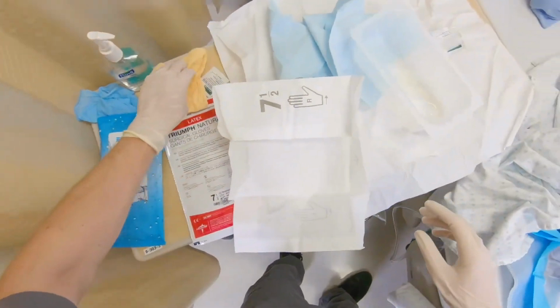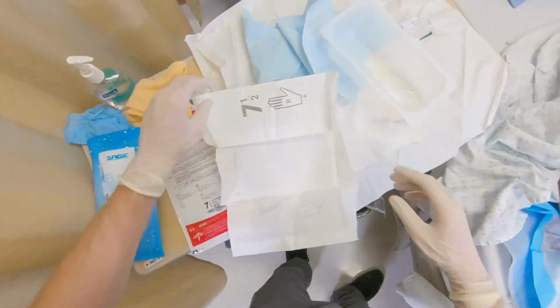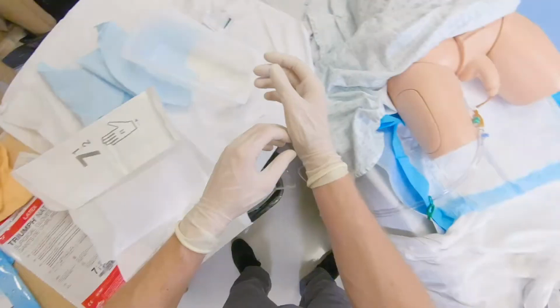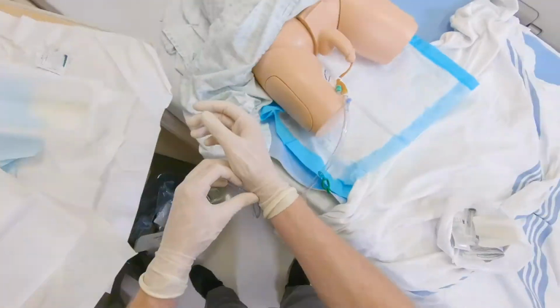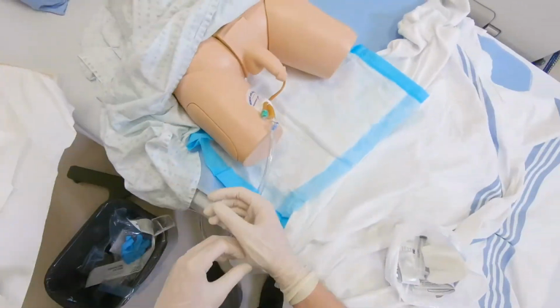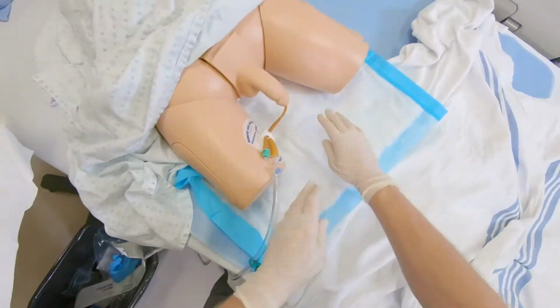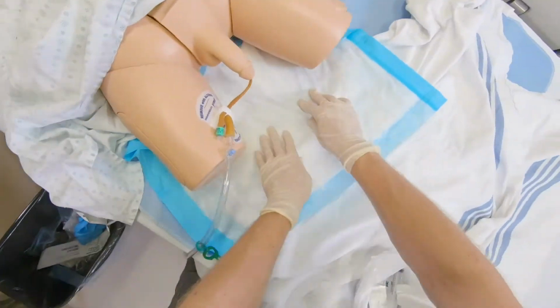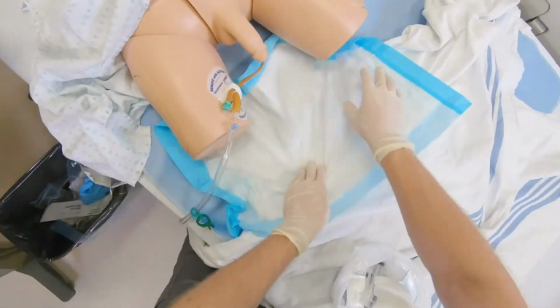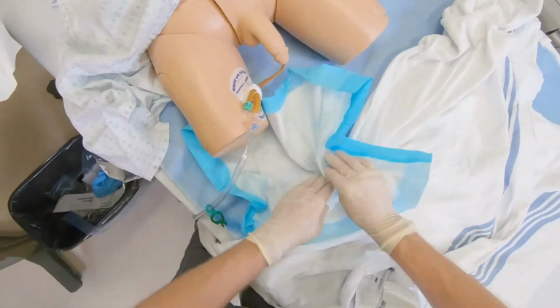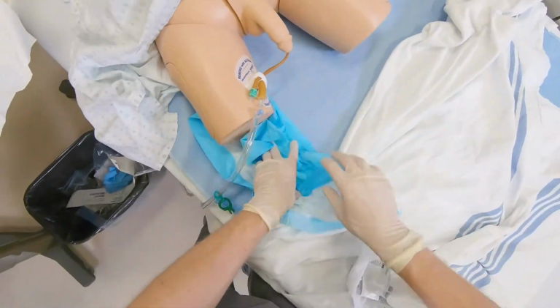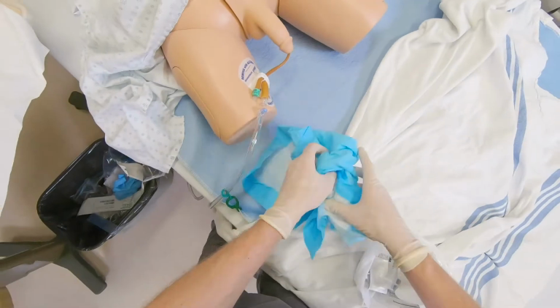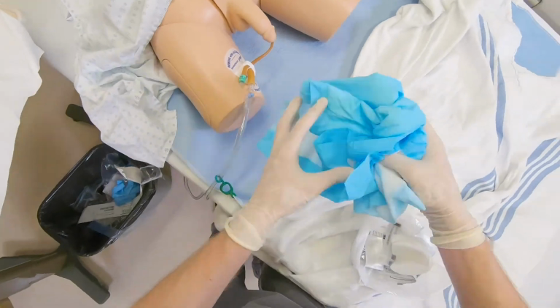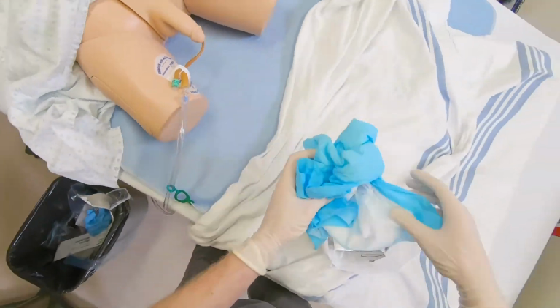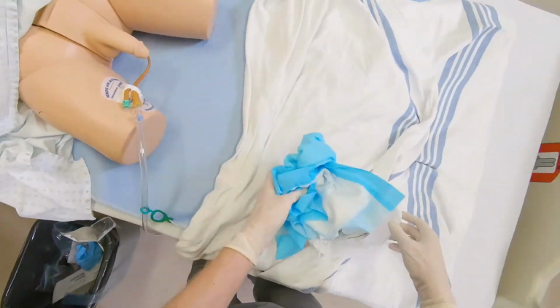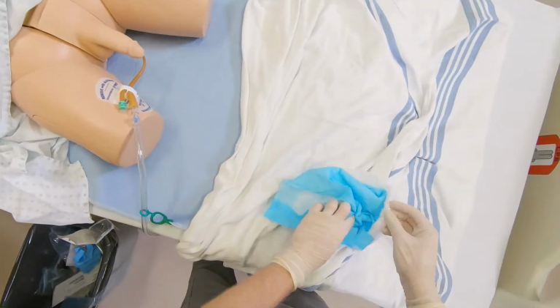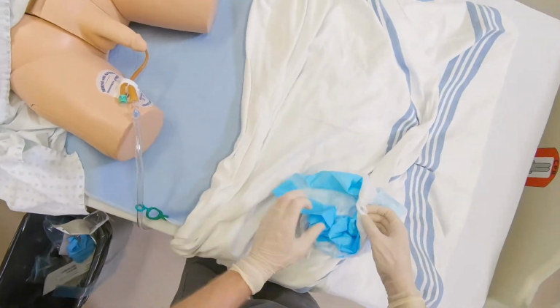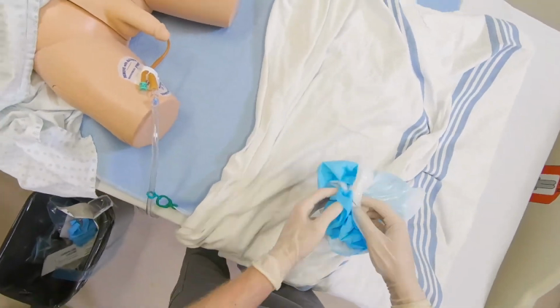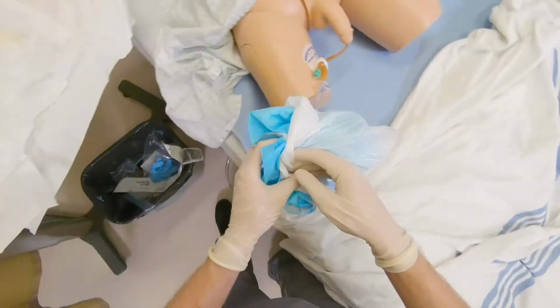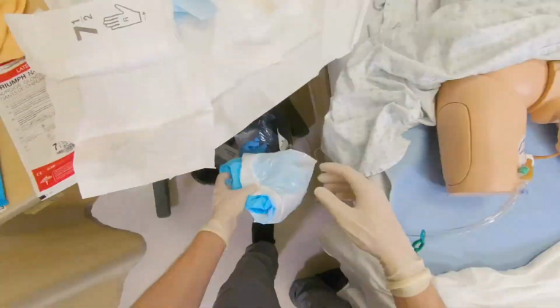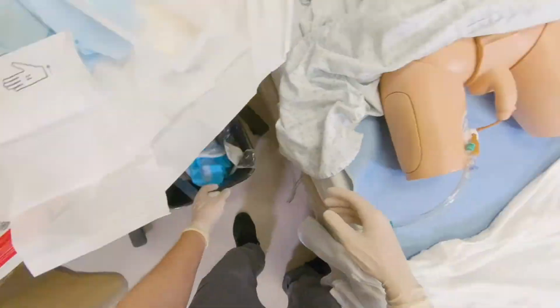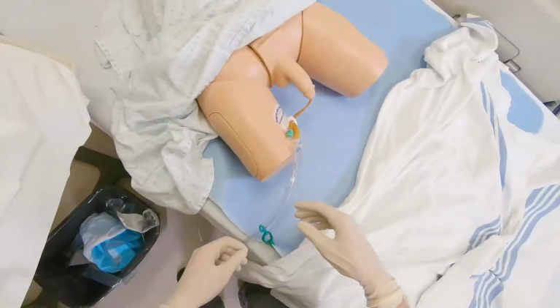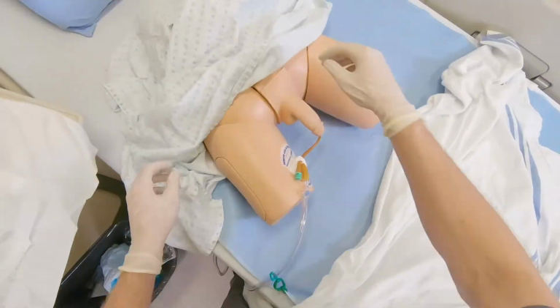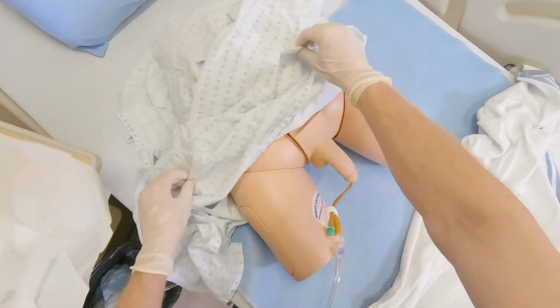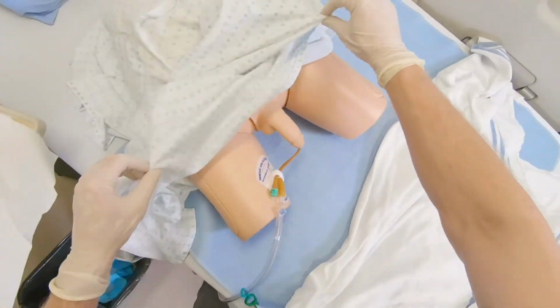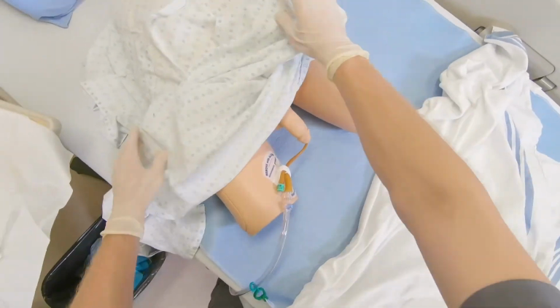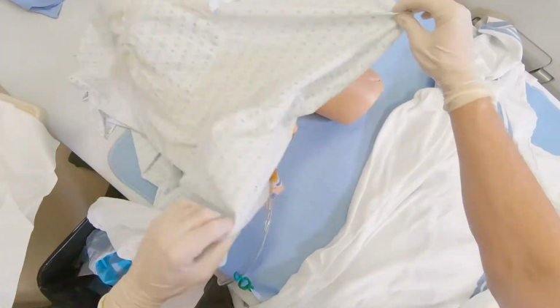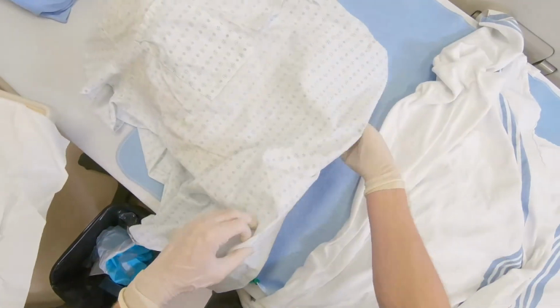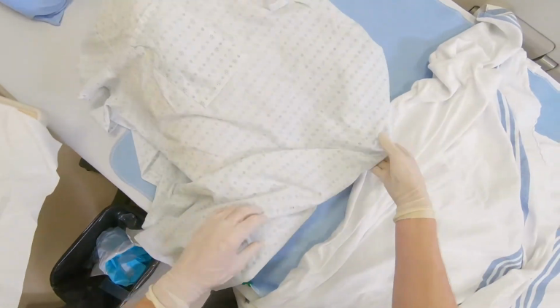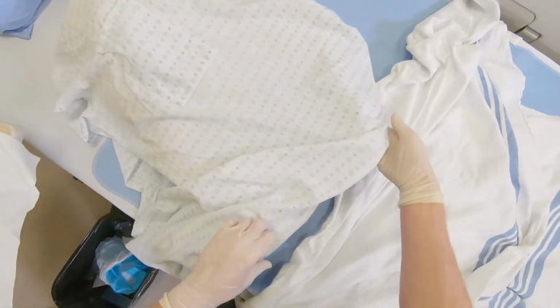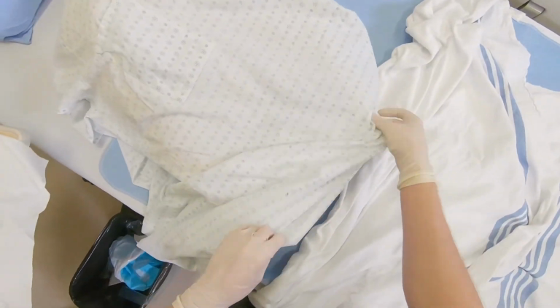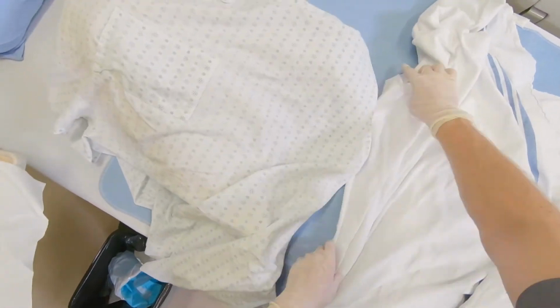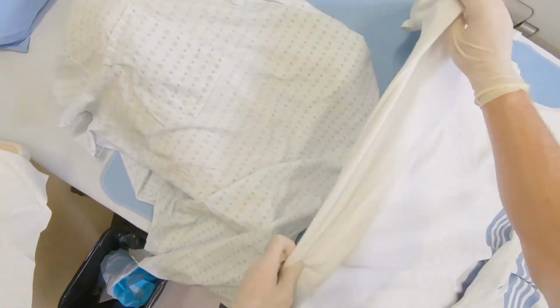Next, cover the patient, discard your gloves, and perform hand hygiene.